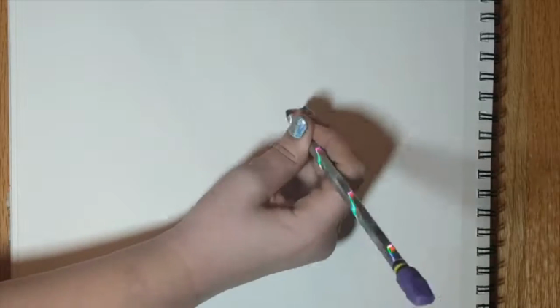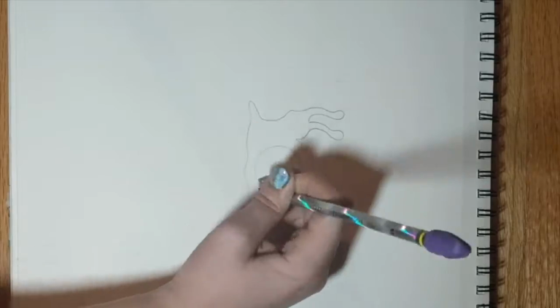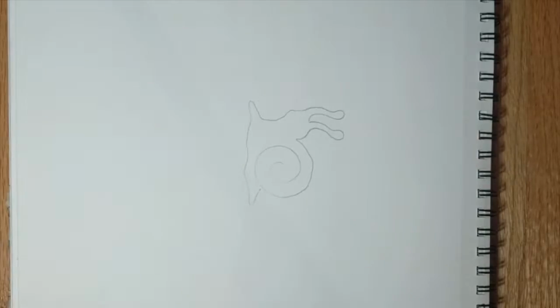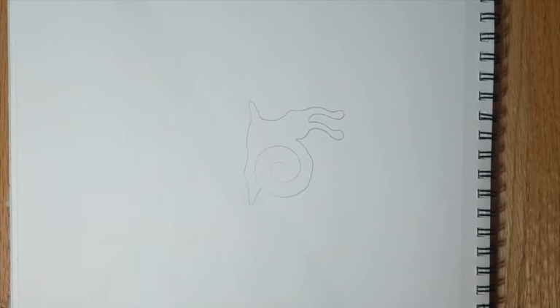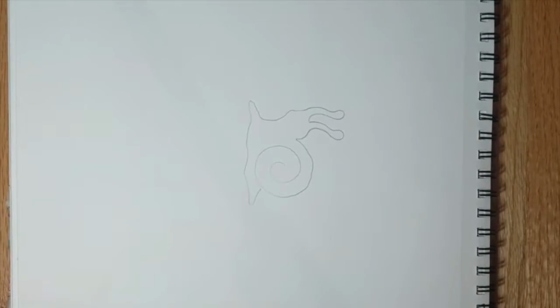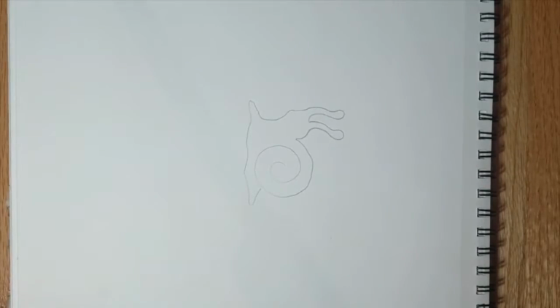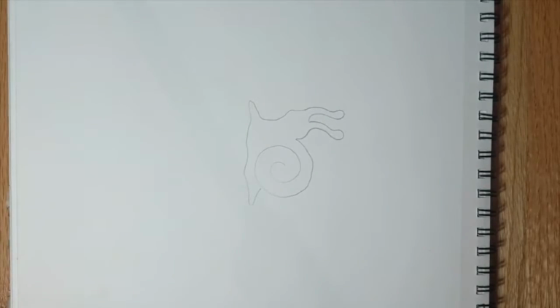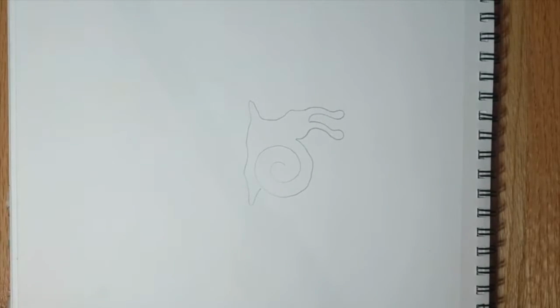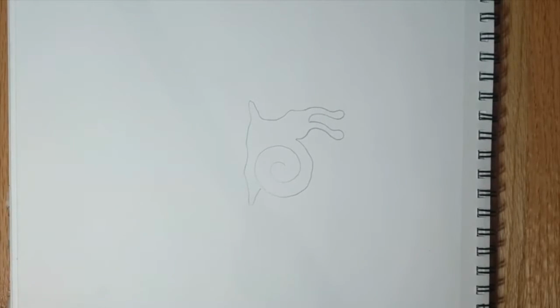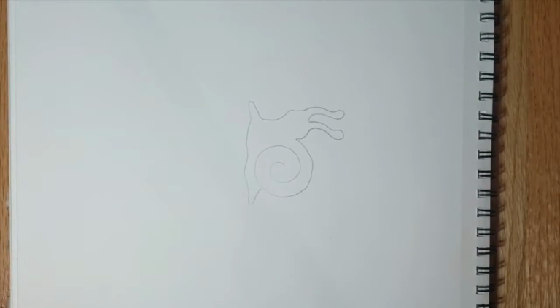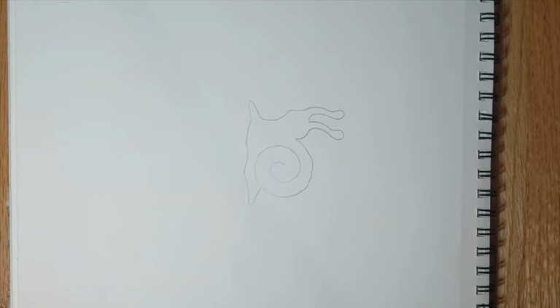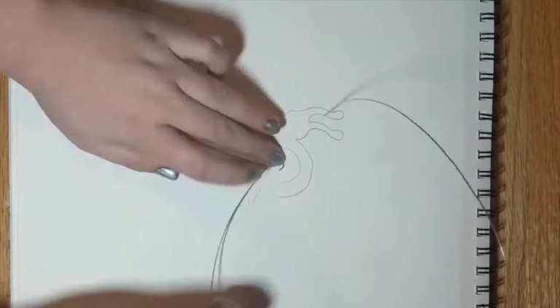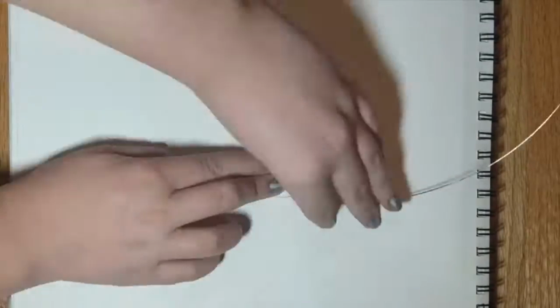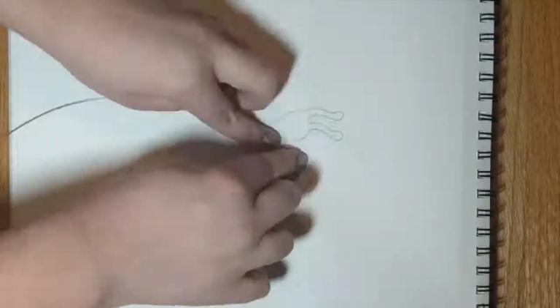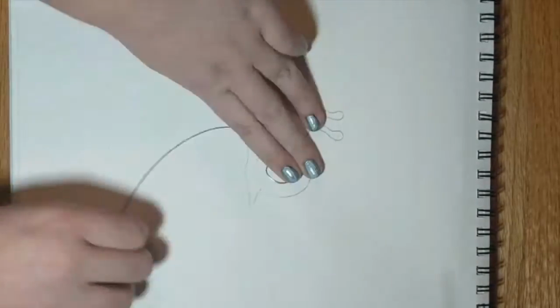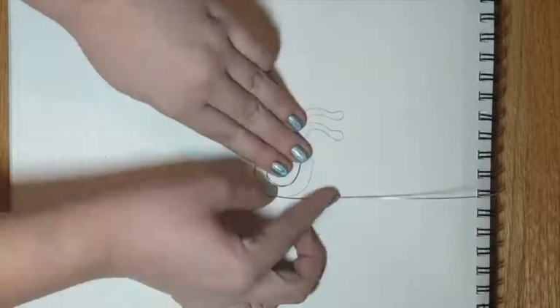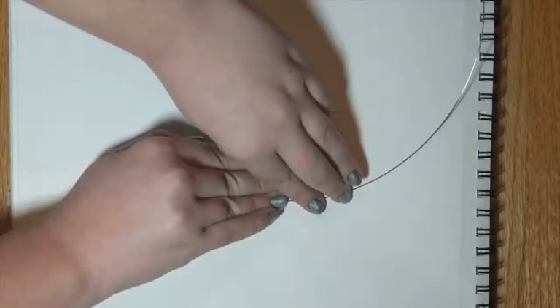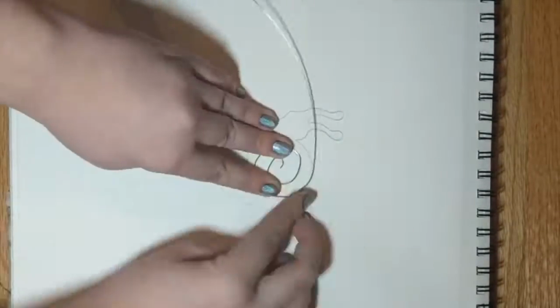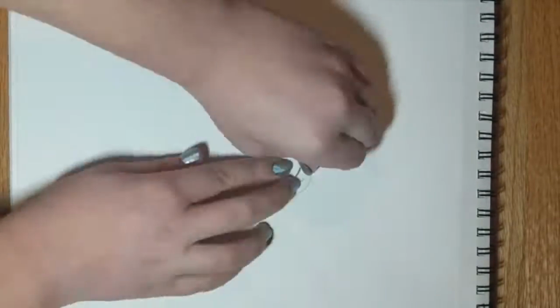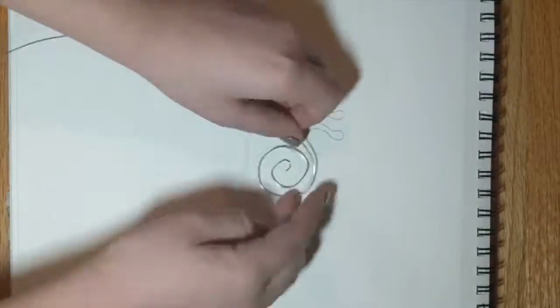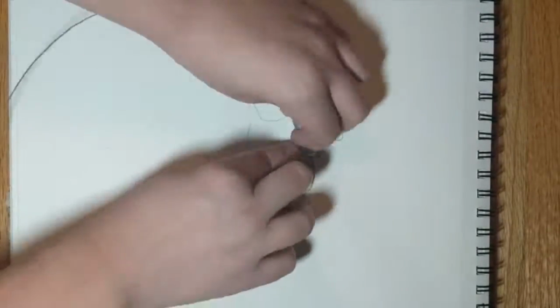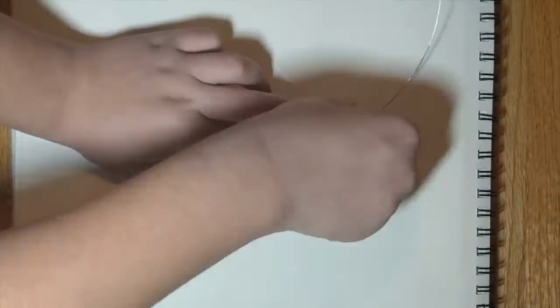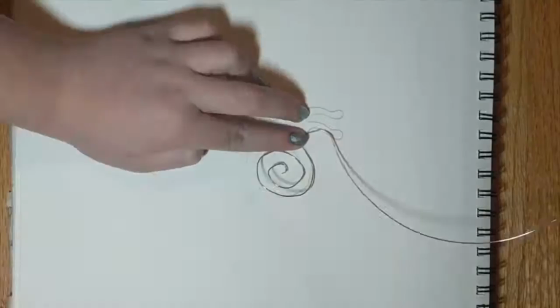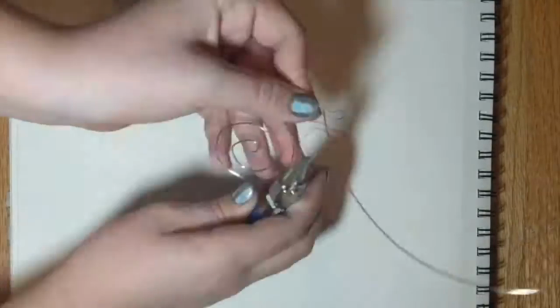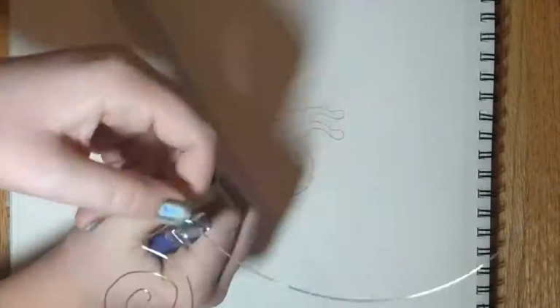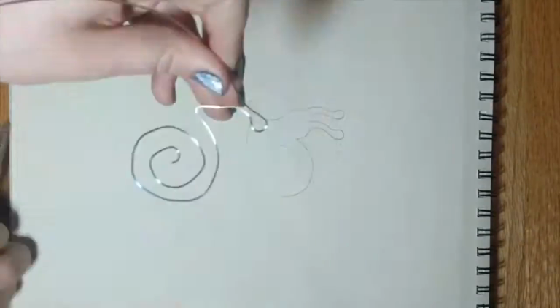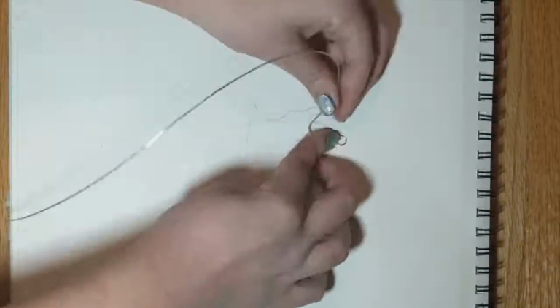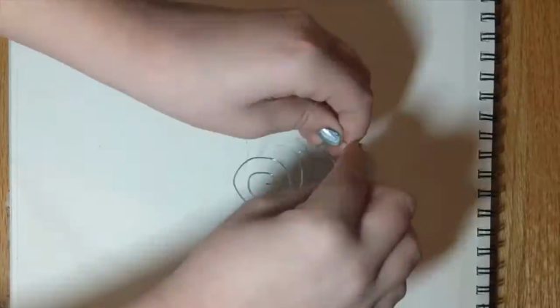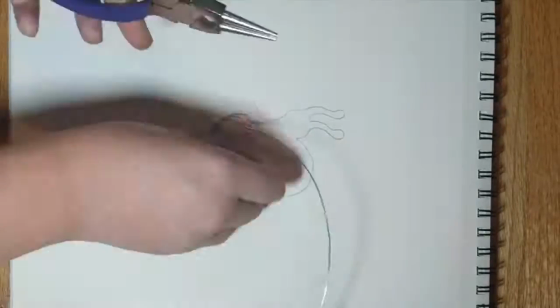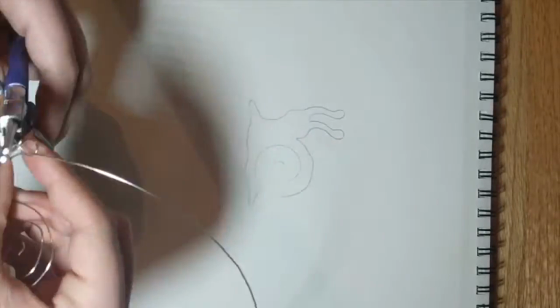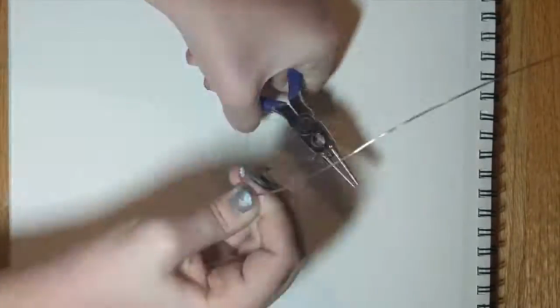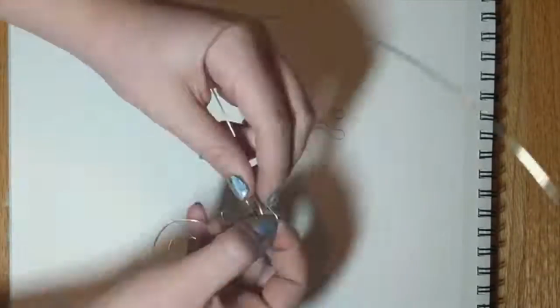Draw out your one-line design, then bend a wire to match it. It doesn't have to be a snail — but you know you want it to be a snail.